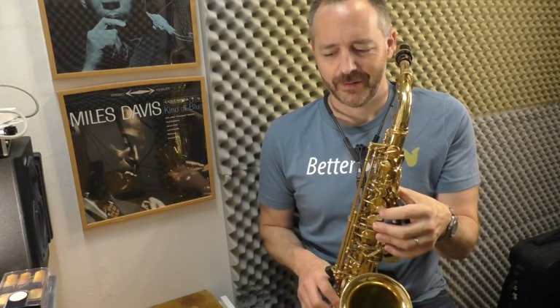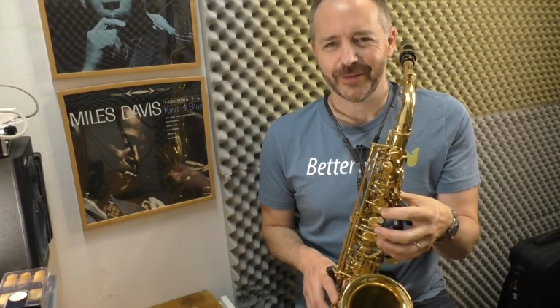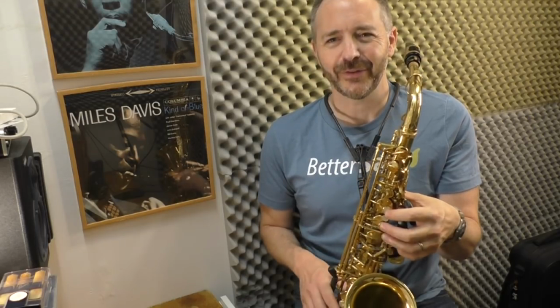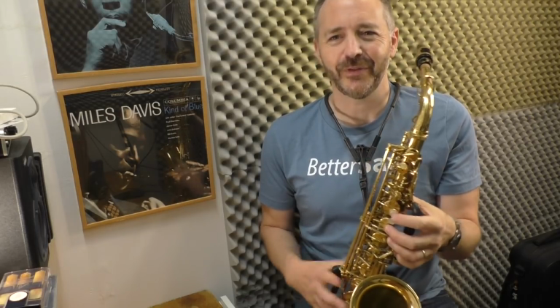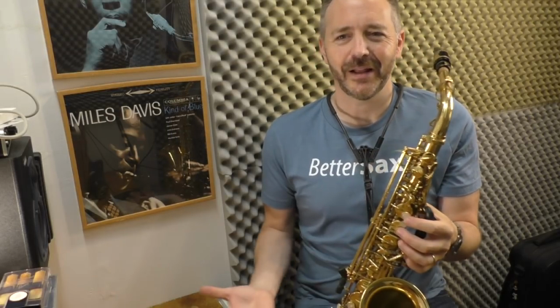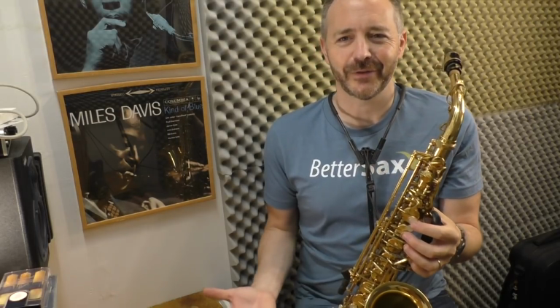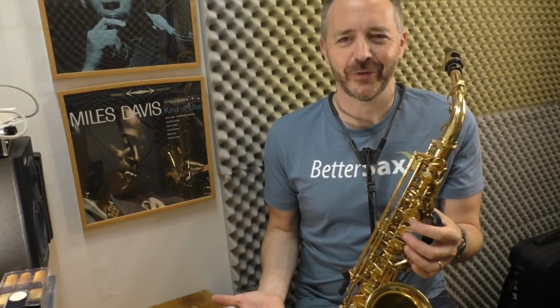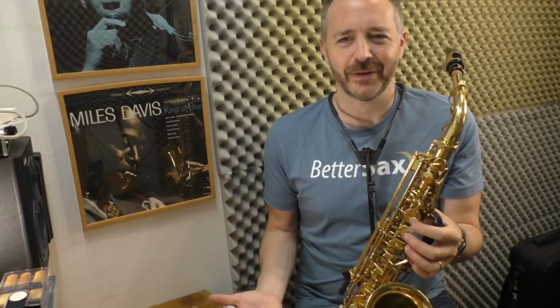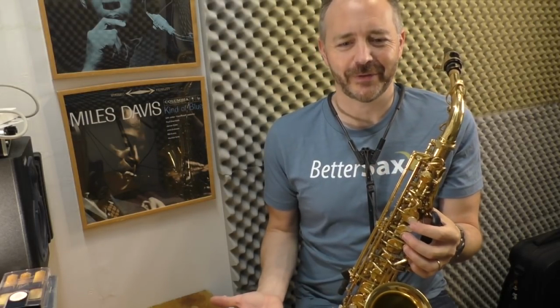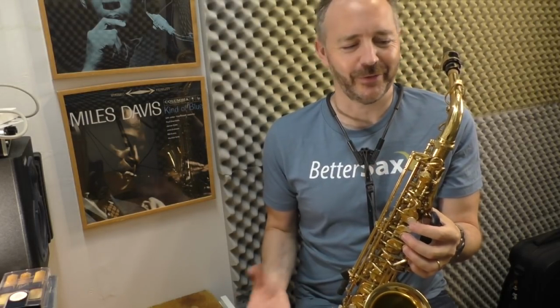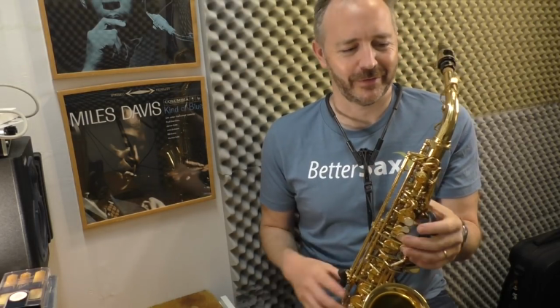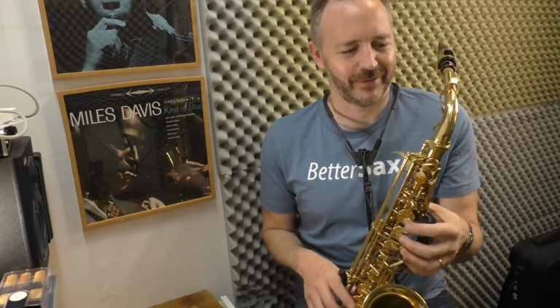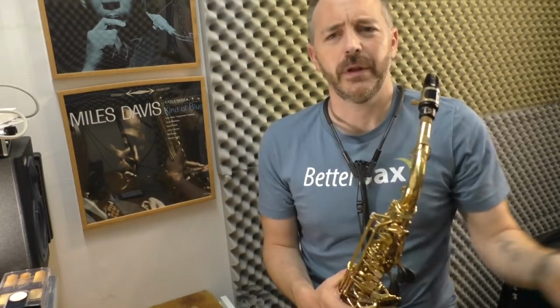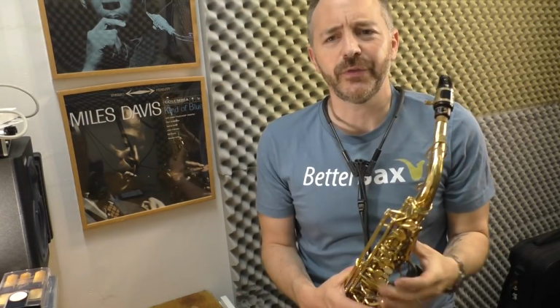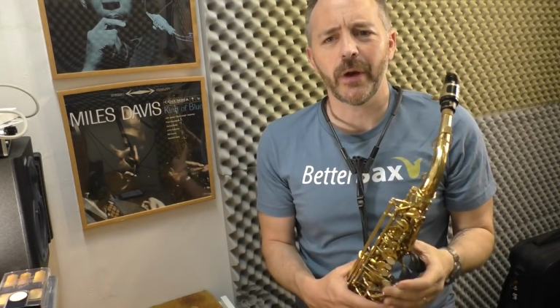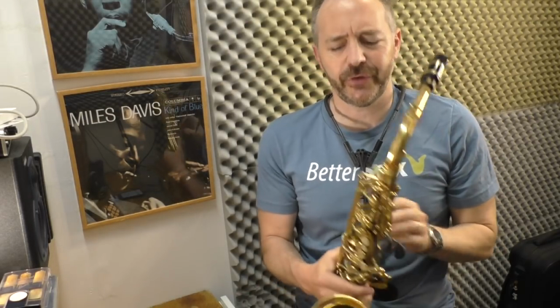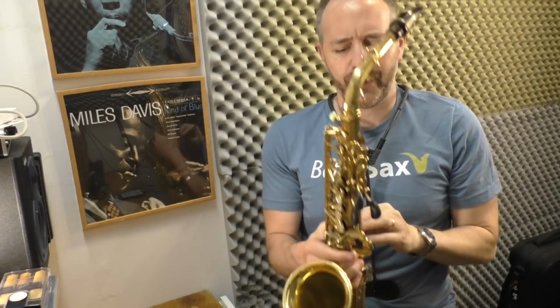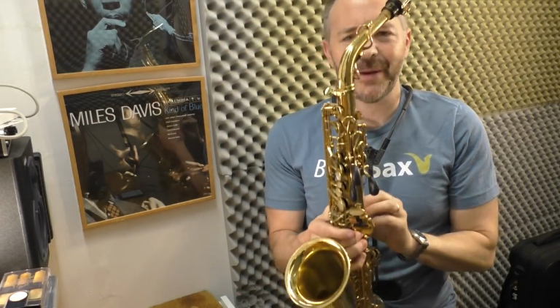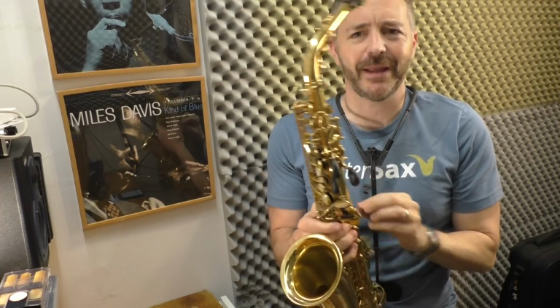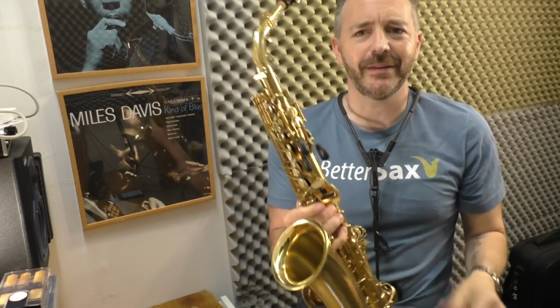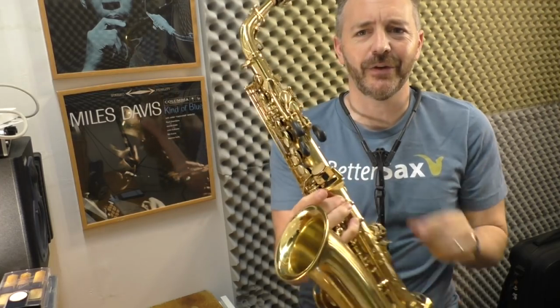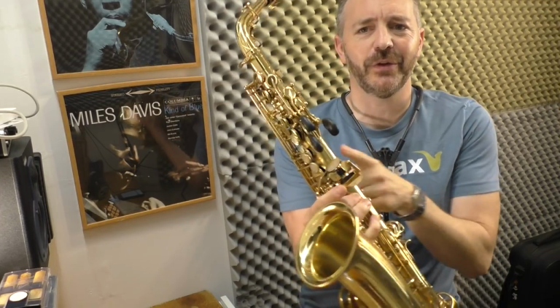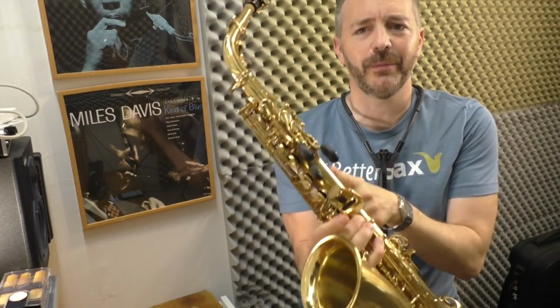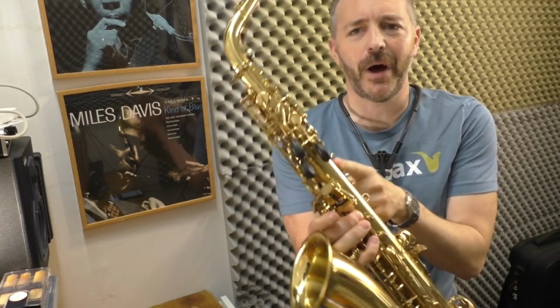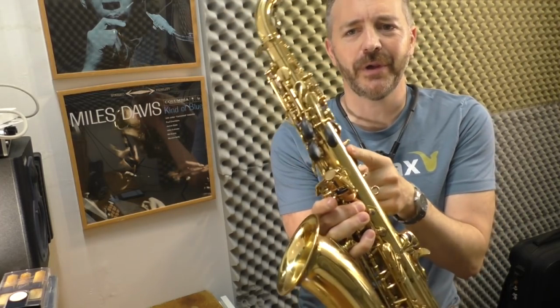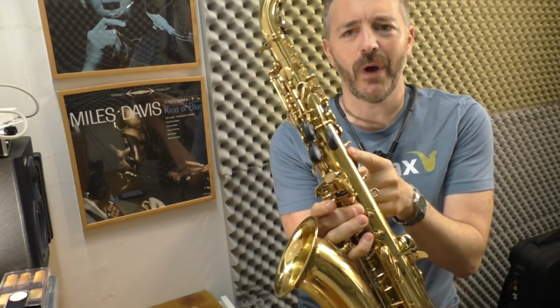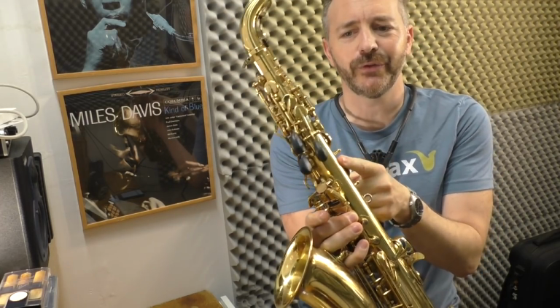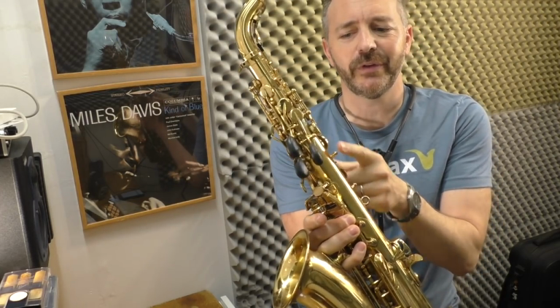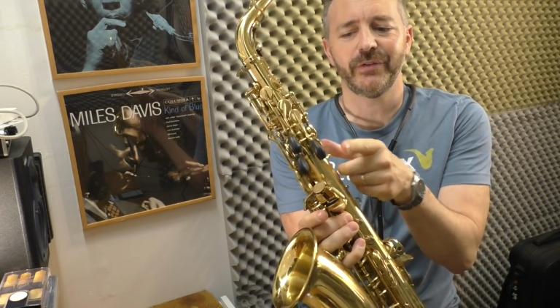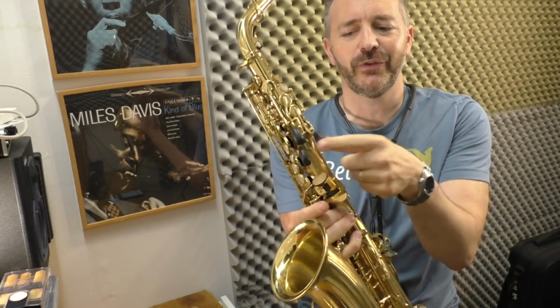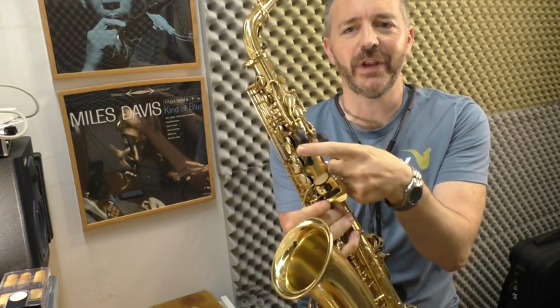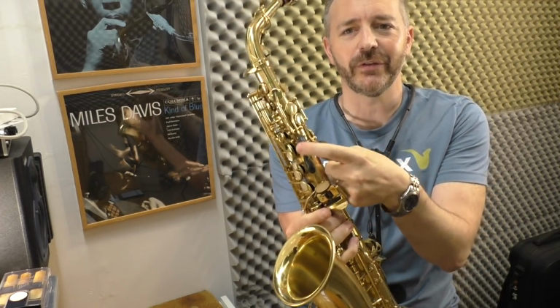That's the best $15 I've ever spent on my saxophone. In this video I'm going to show you how to make these custom palm key risers that I've just finished.